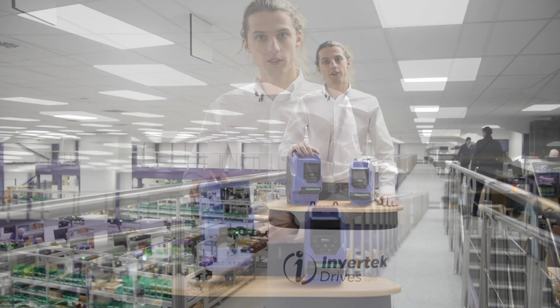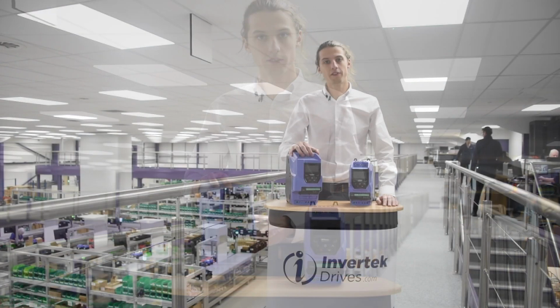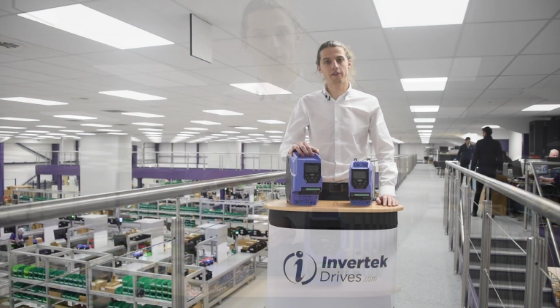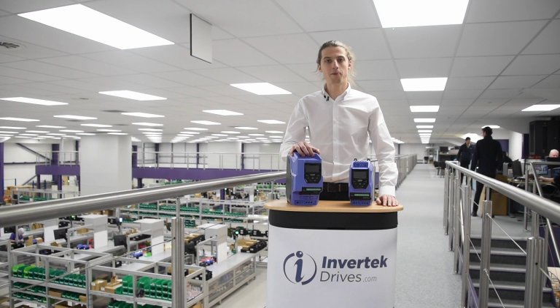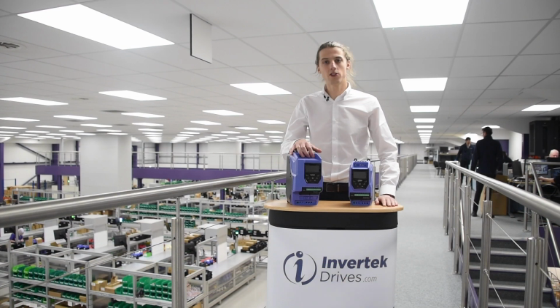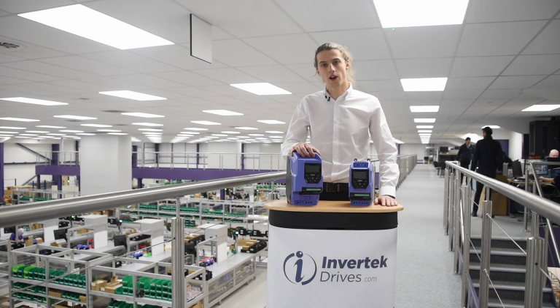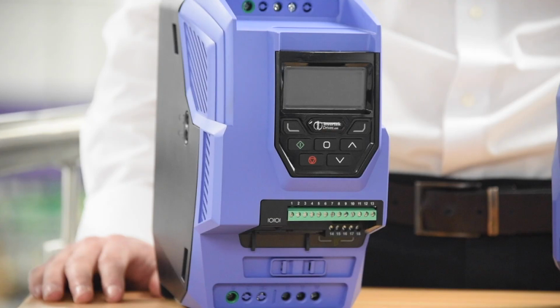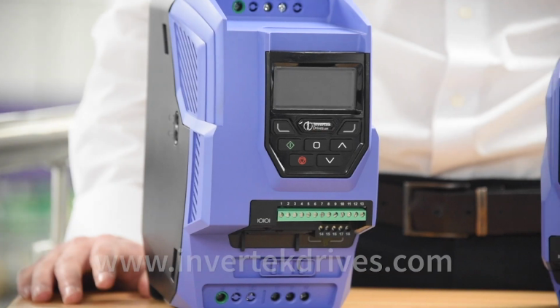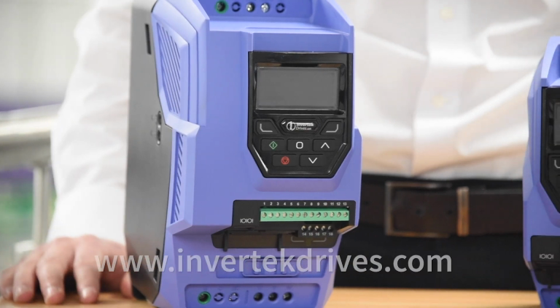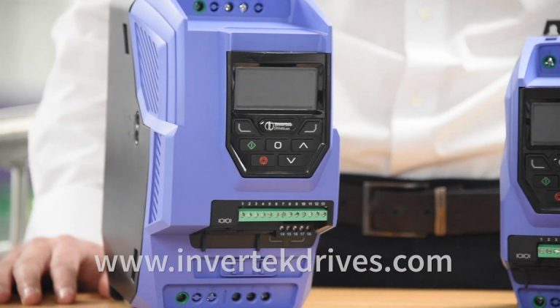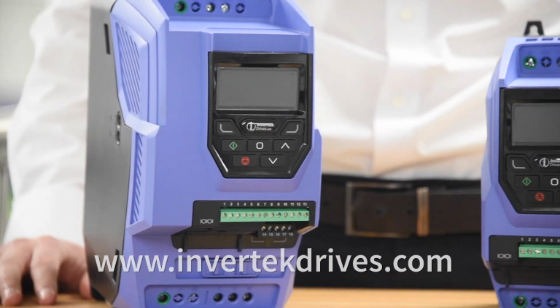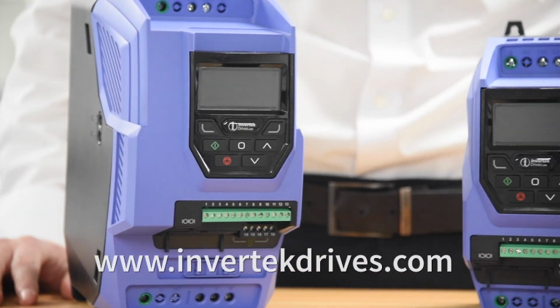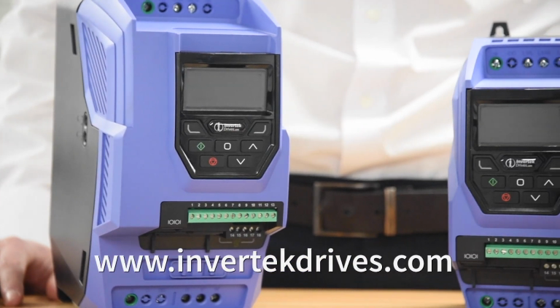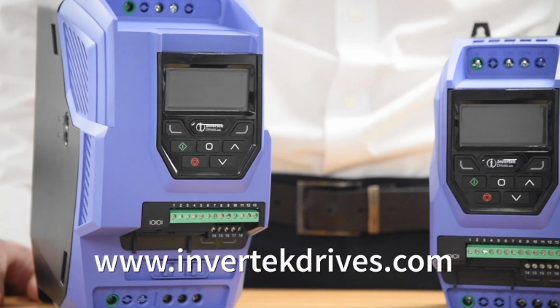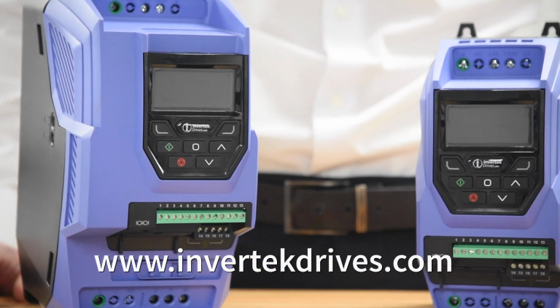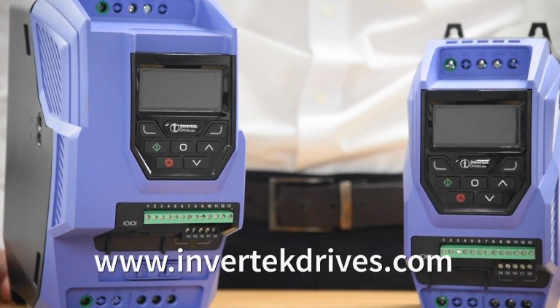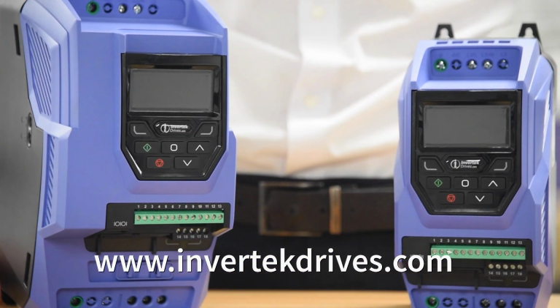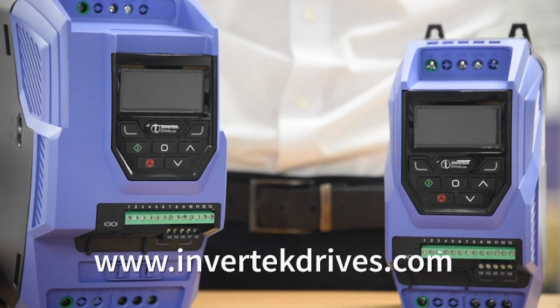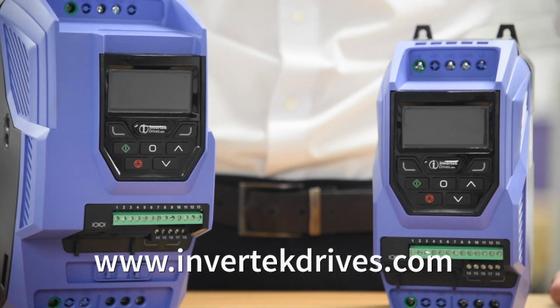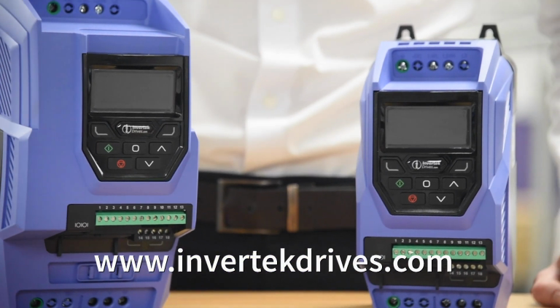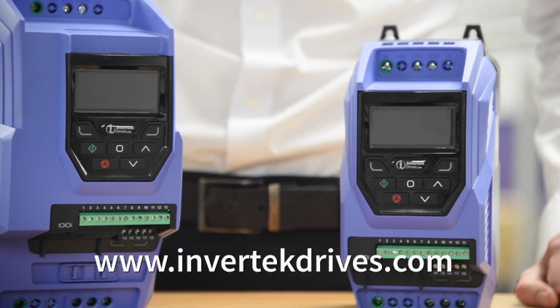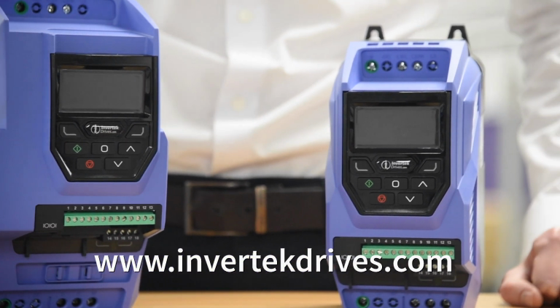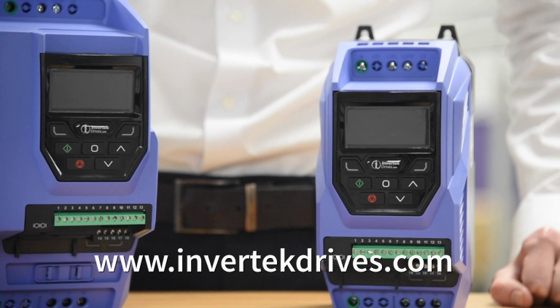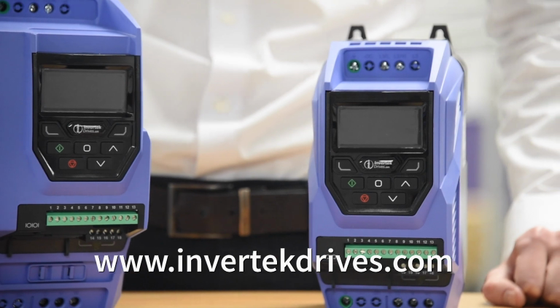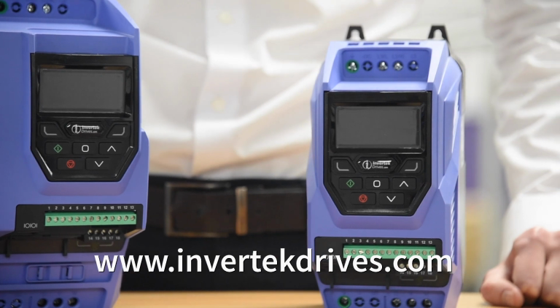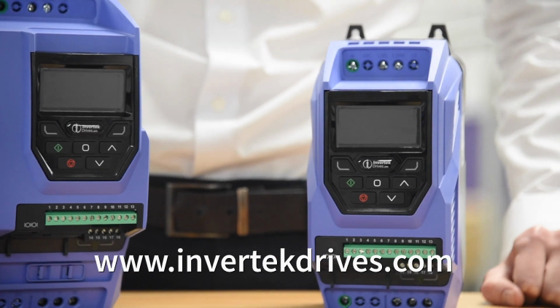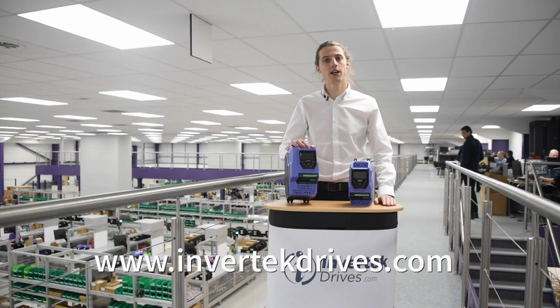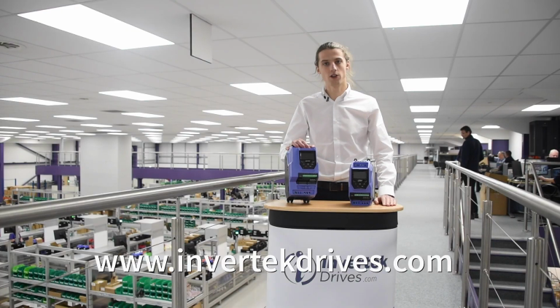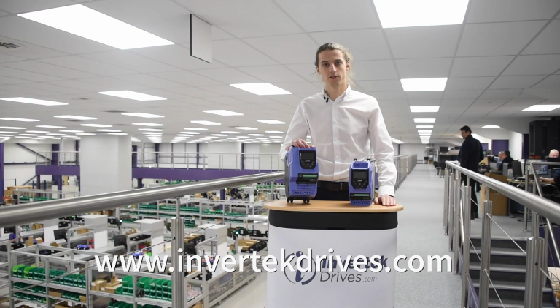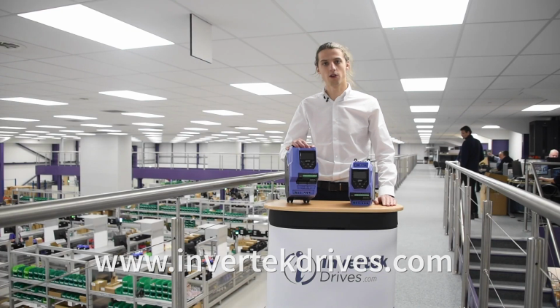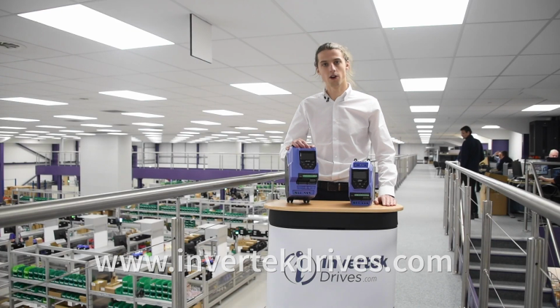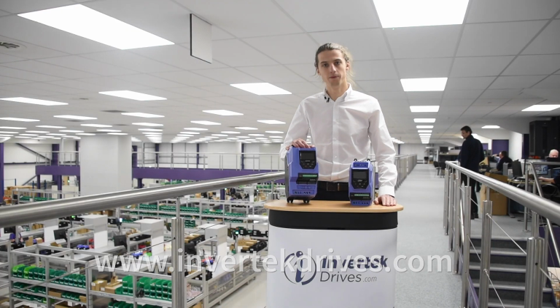For further information on our complete OptiDrive range, please visit www.invotechdrives.com.